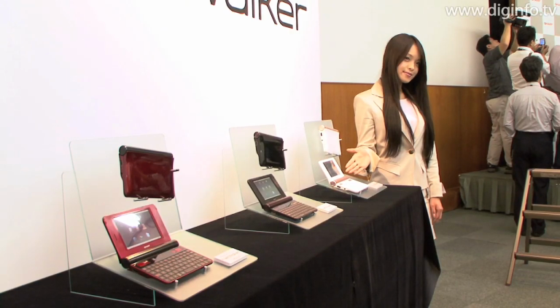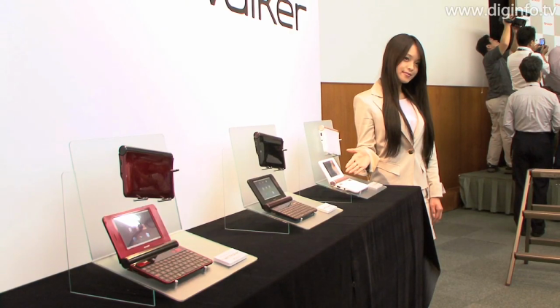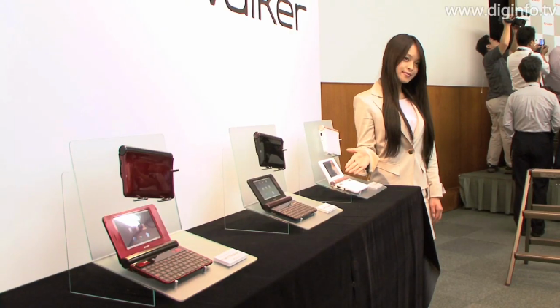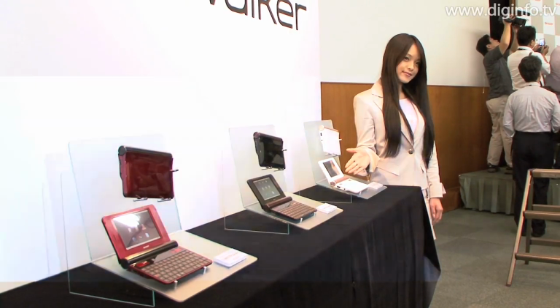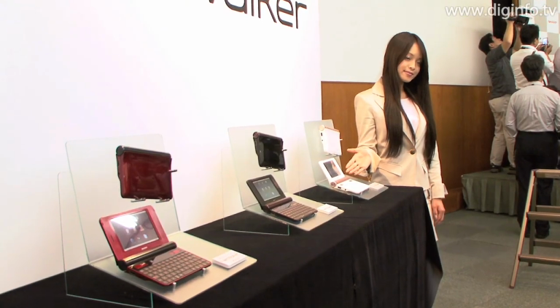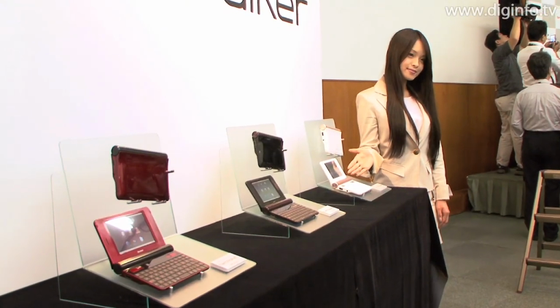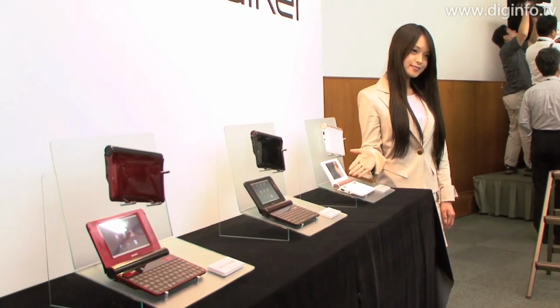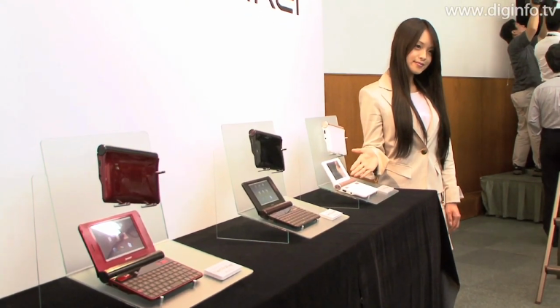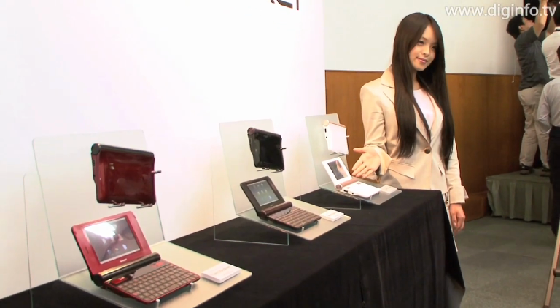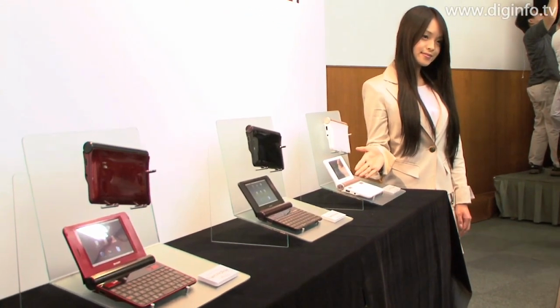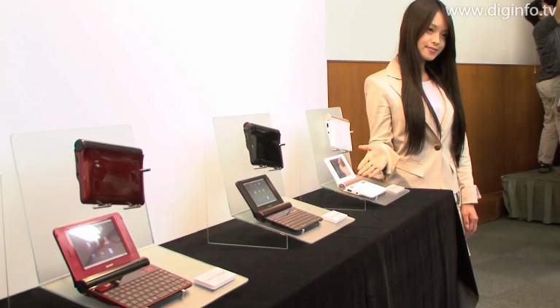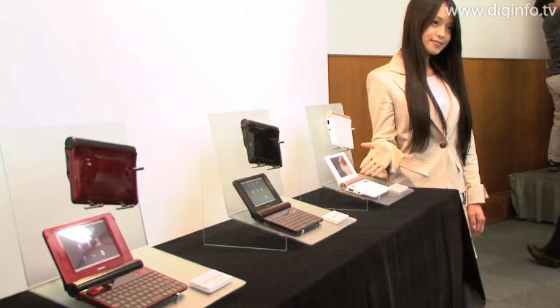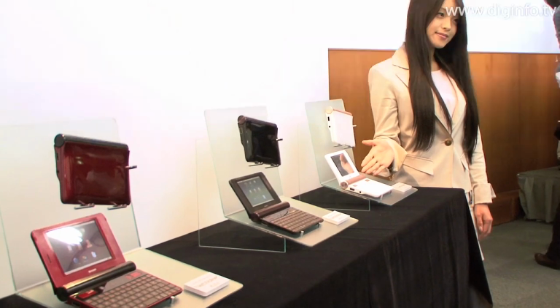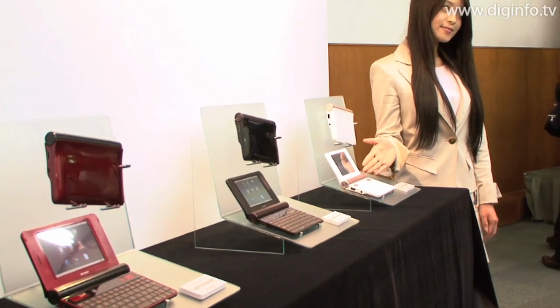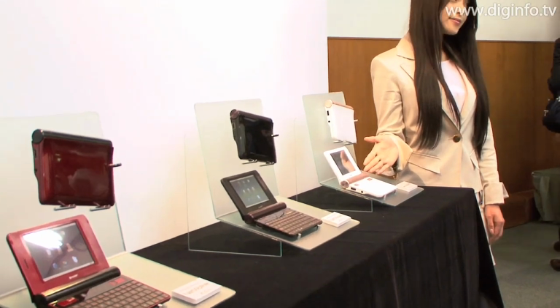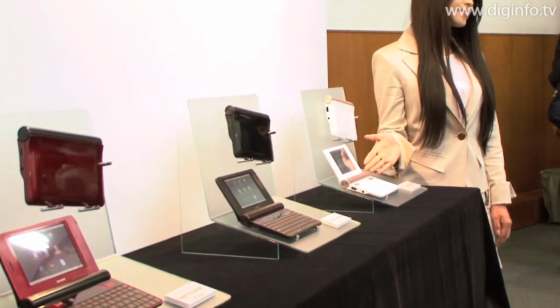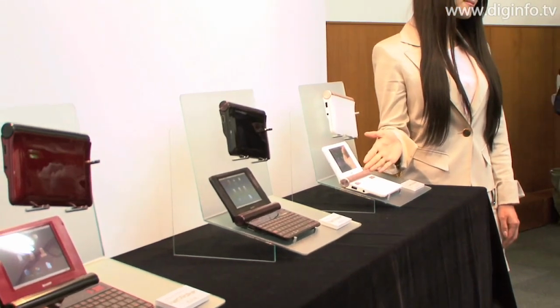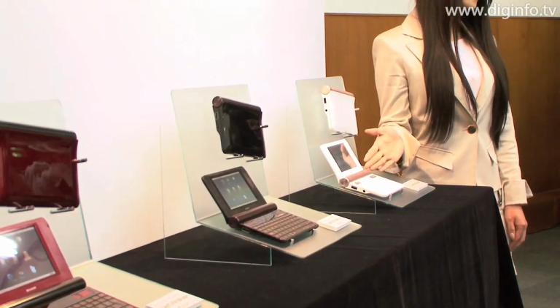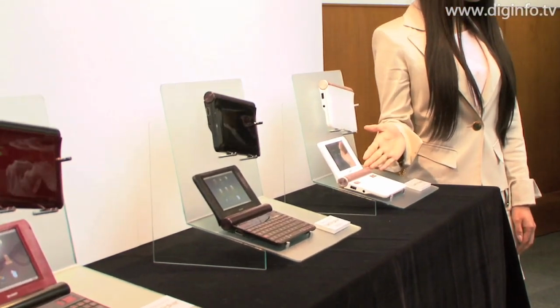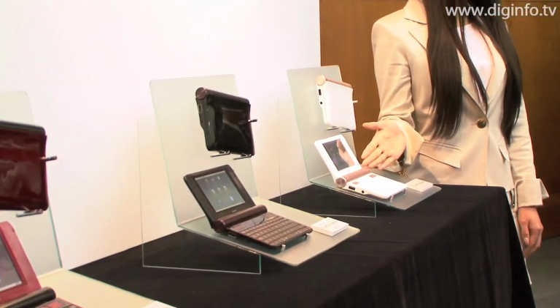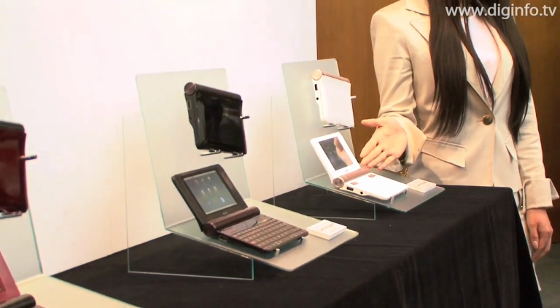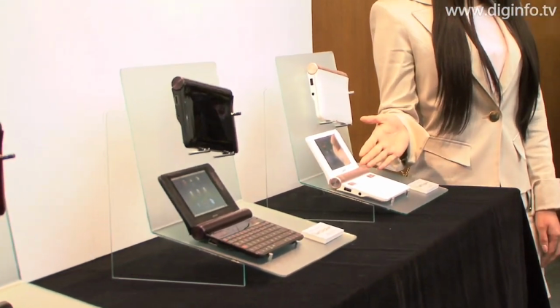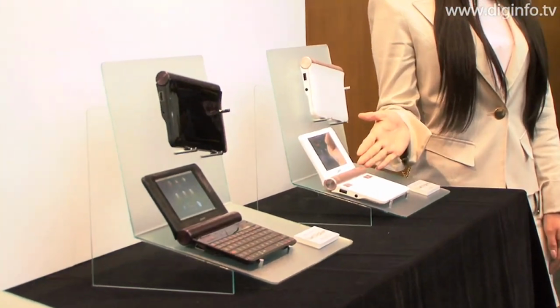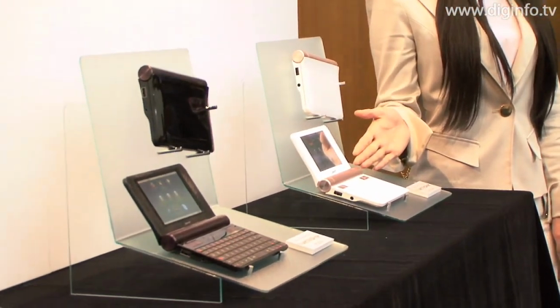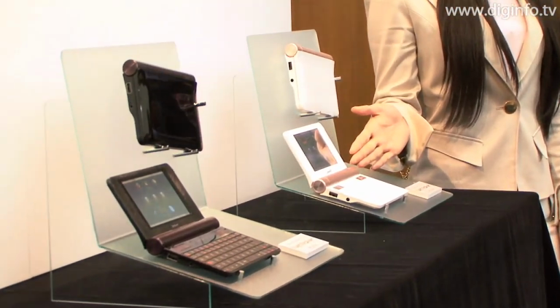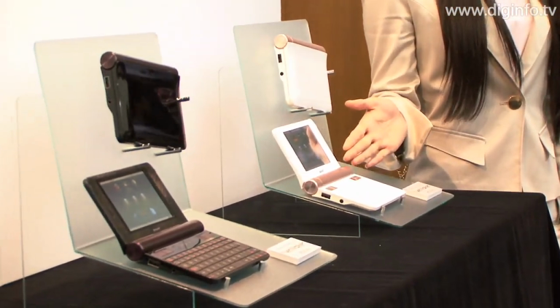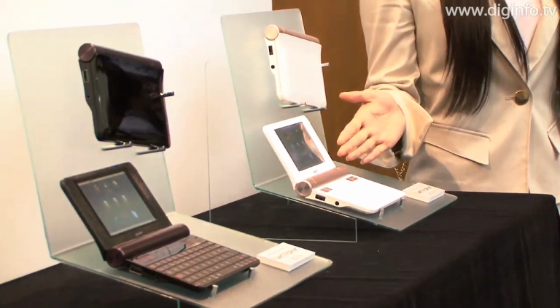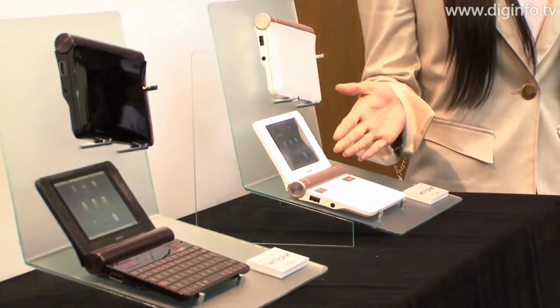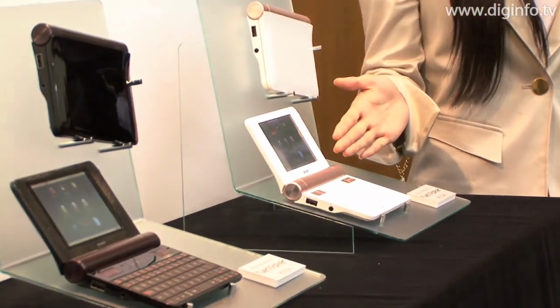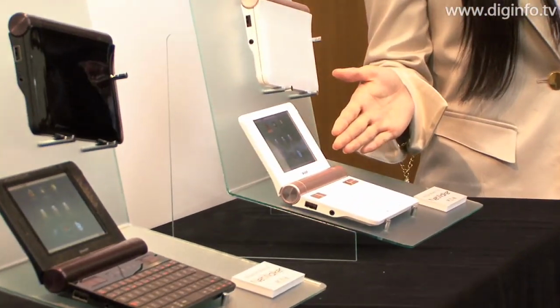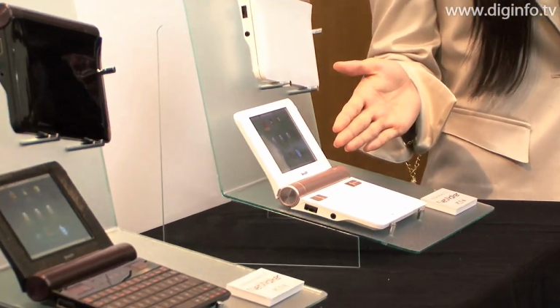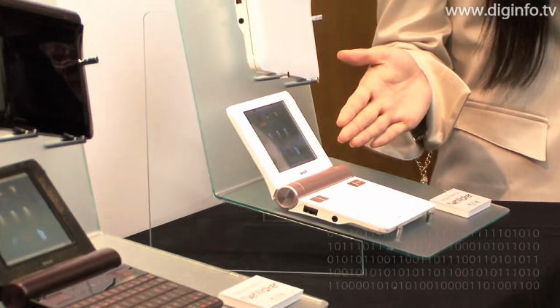Sharp aims to sell 100,000 NetWalkers by the end of March 2010.